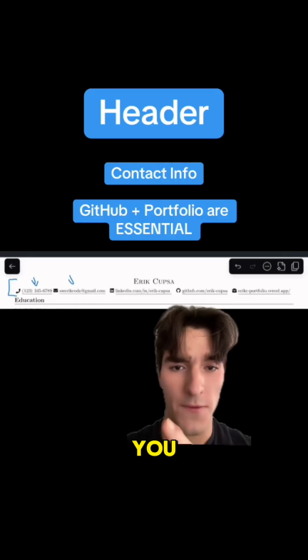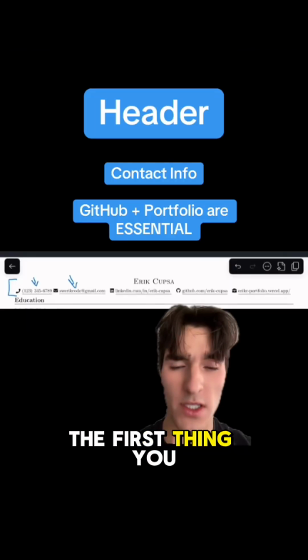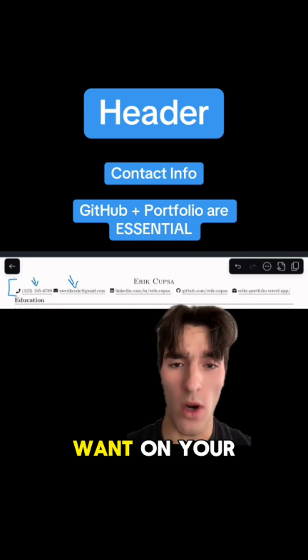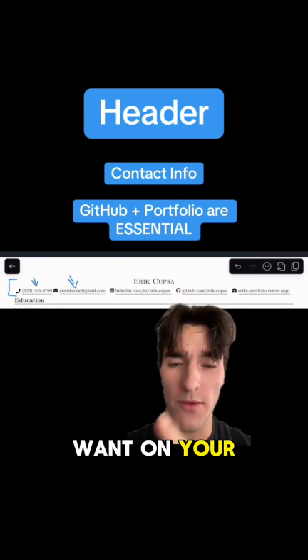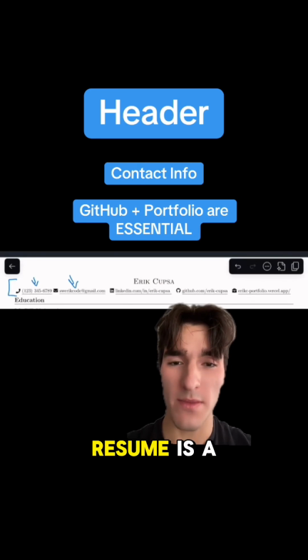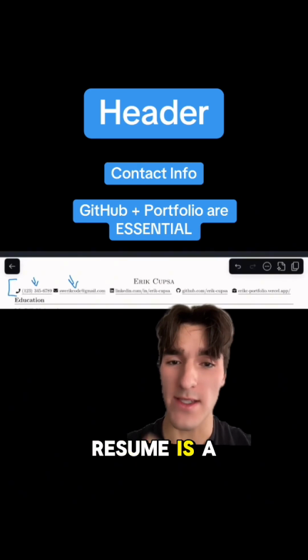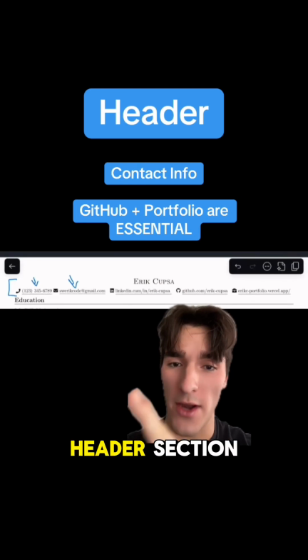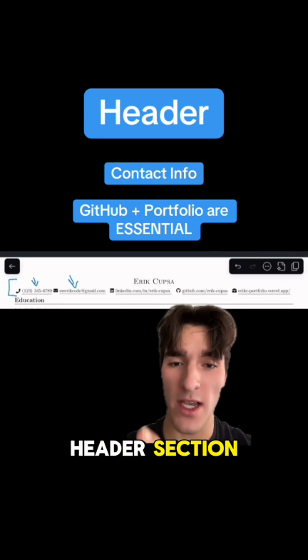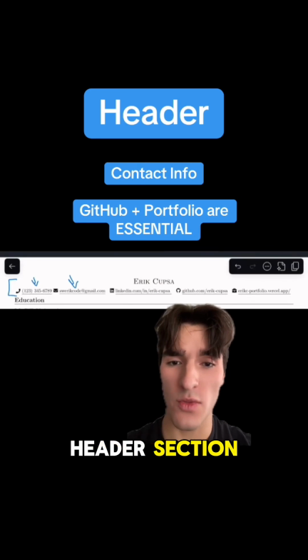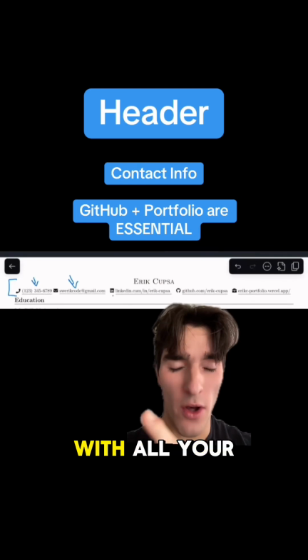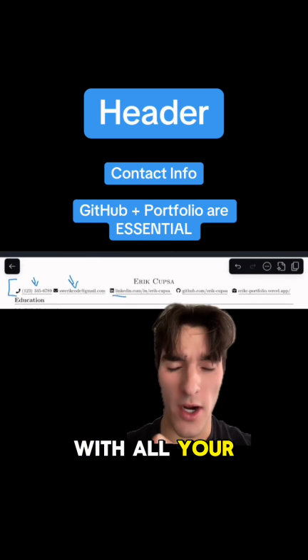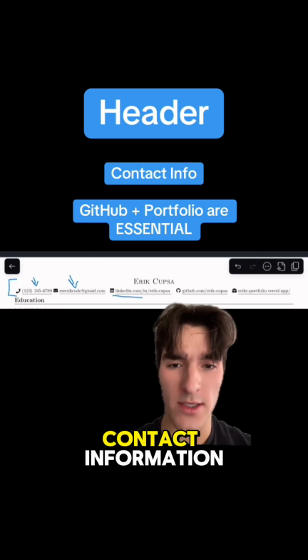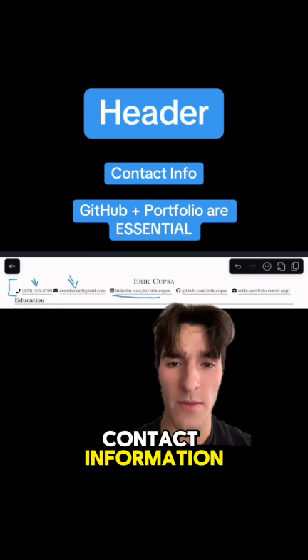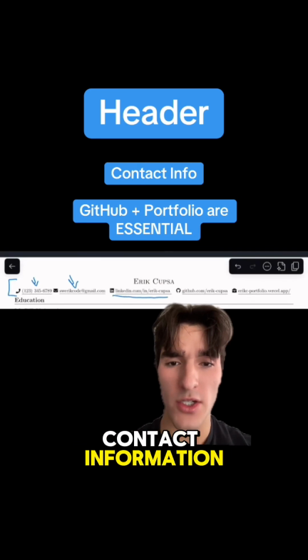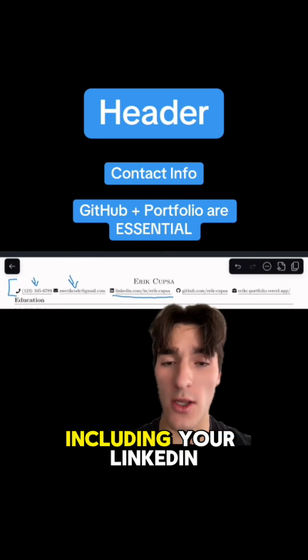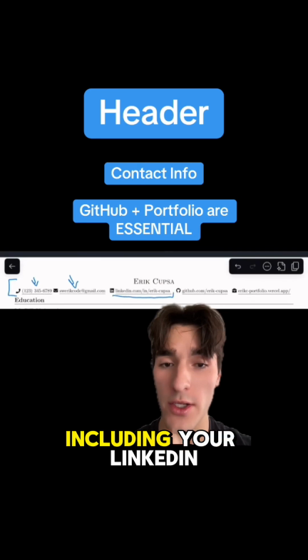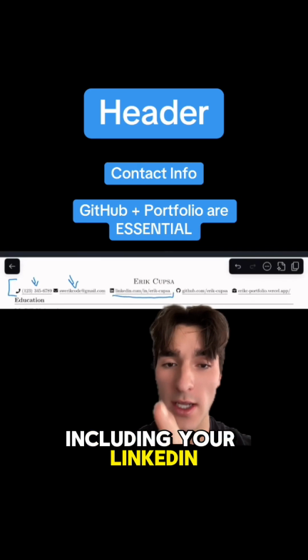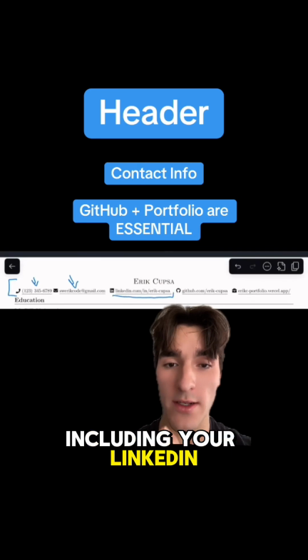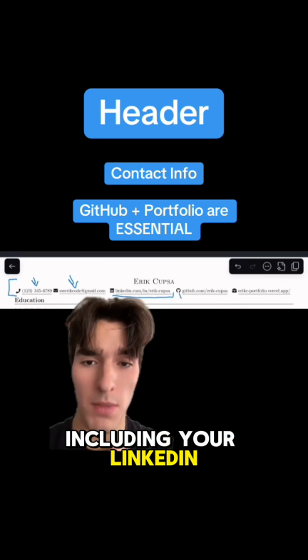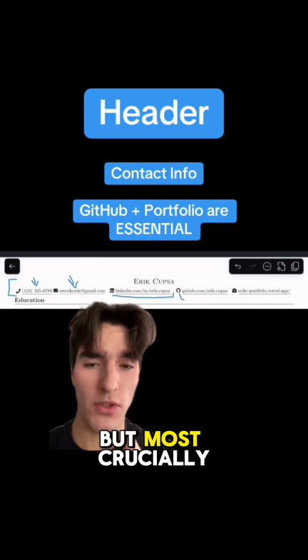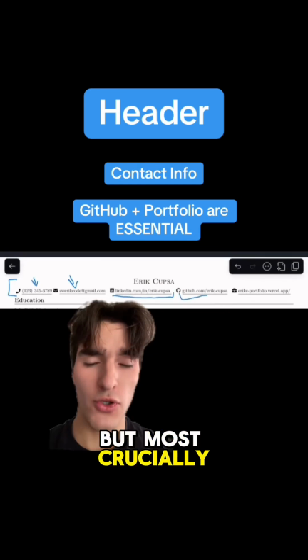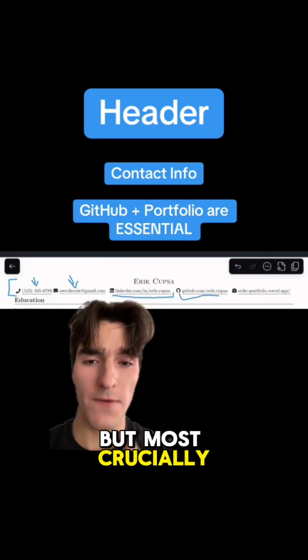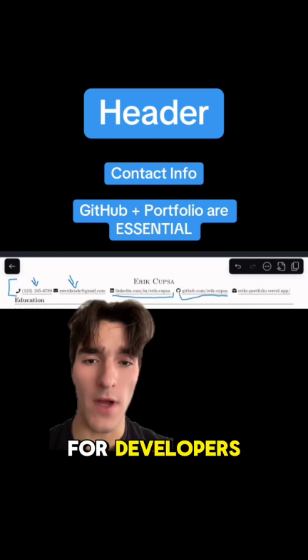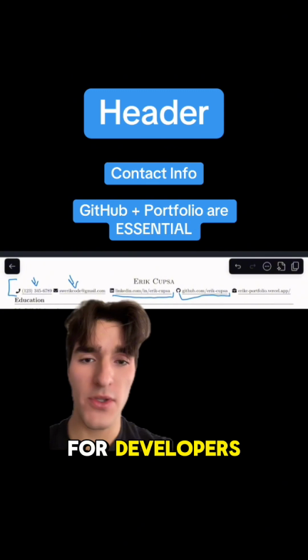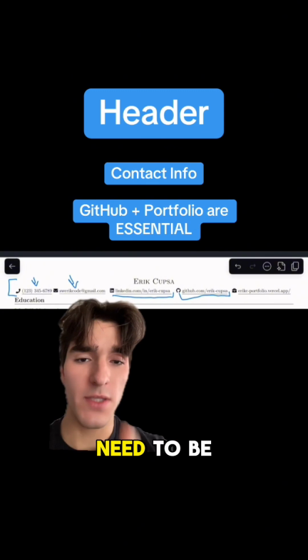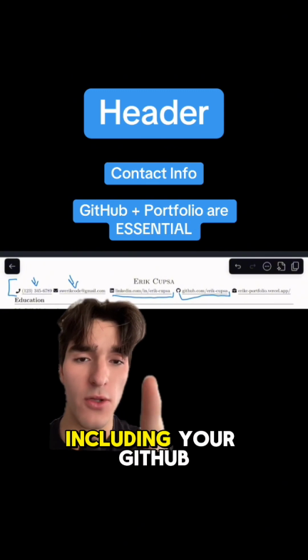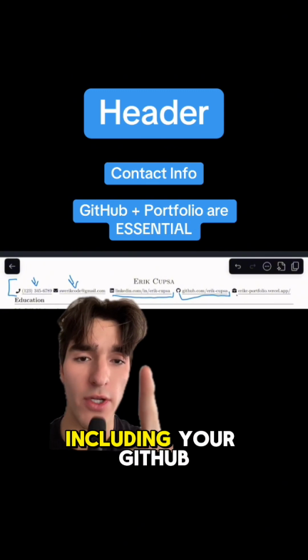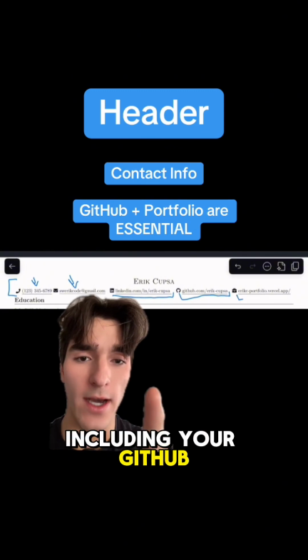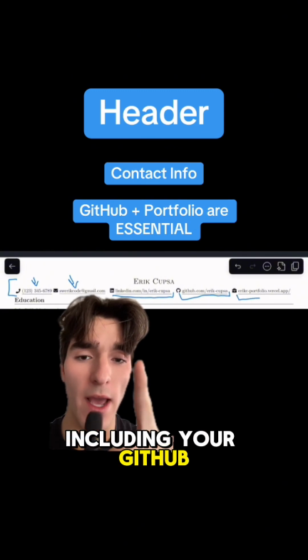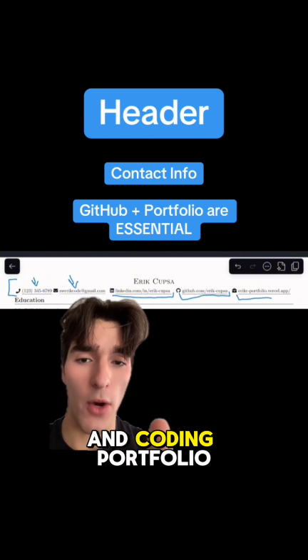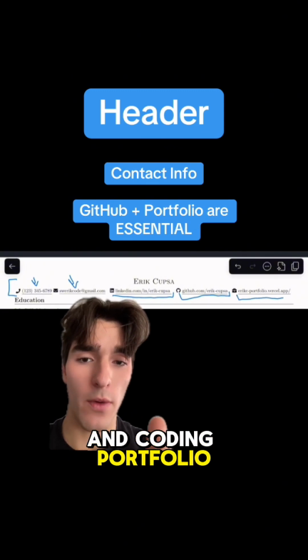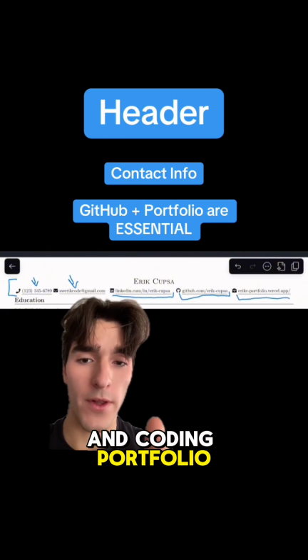The first thing you want on your resume is a header section with all your contact information, including your LinkedIn. But most crucially for developers, you need to be including your GitHub and coding portfolio.